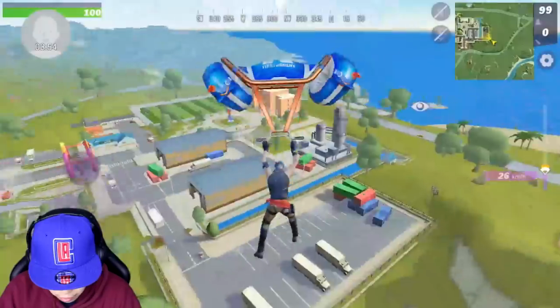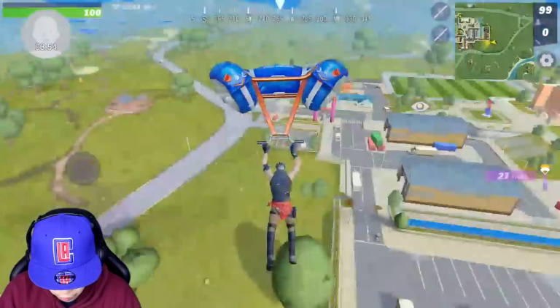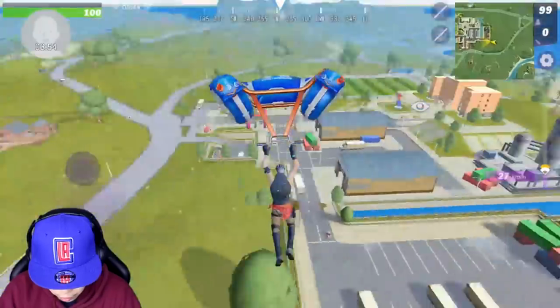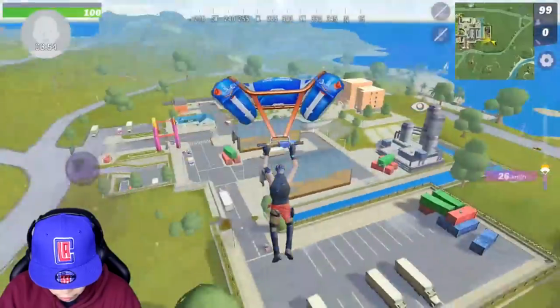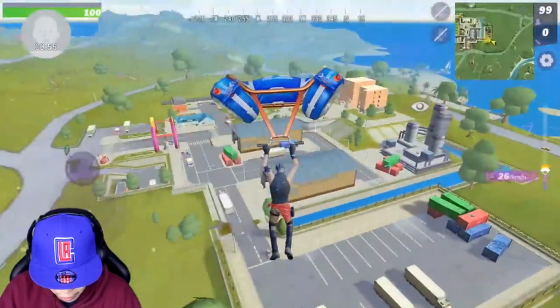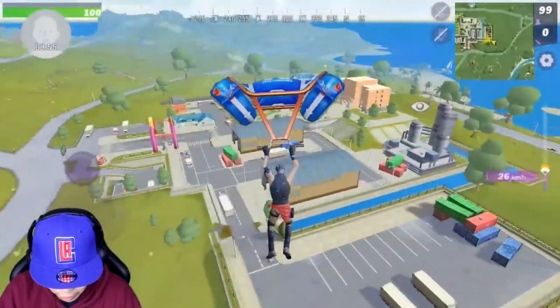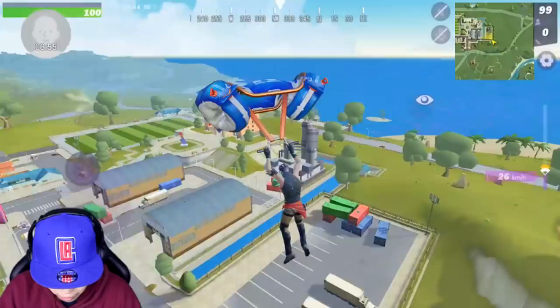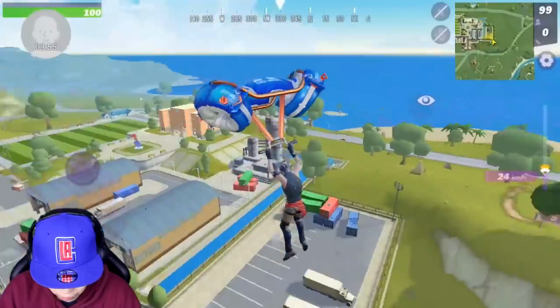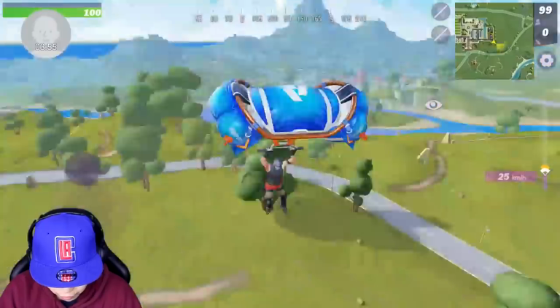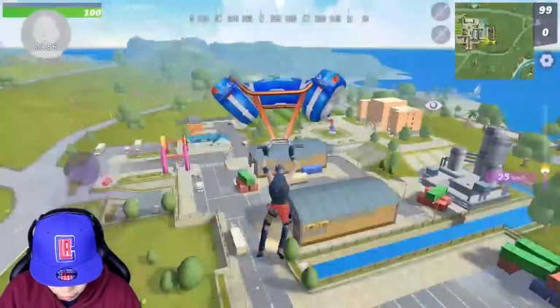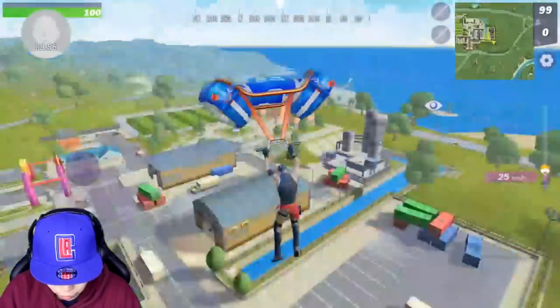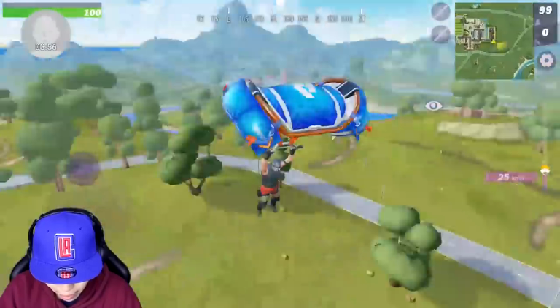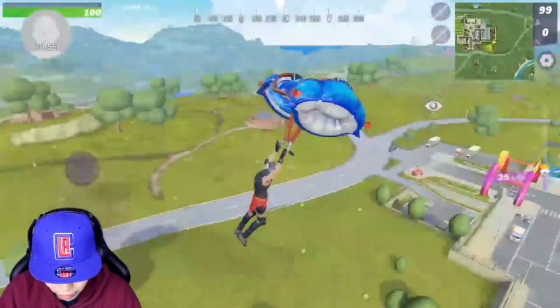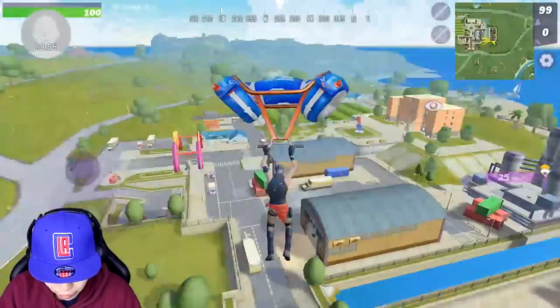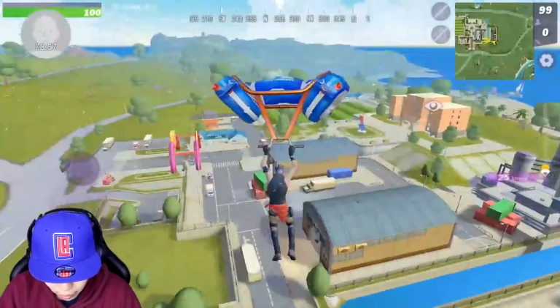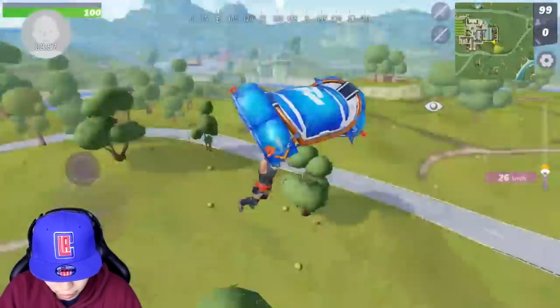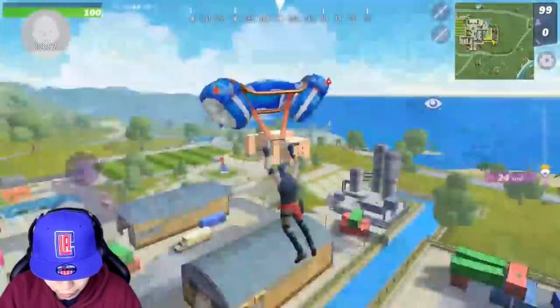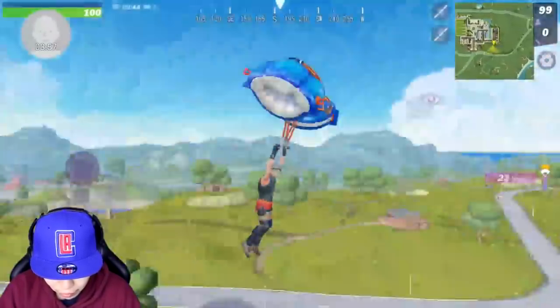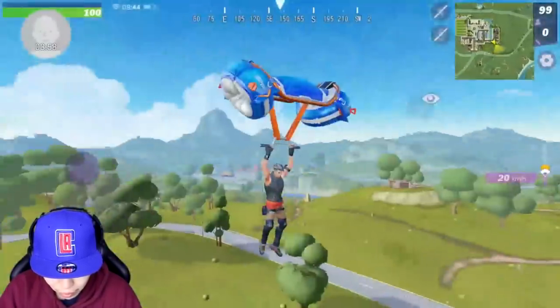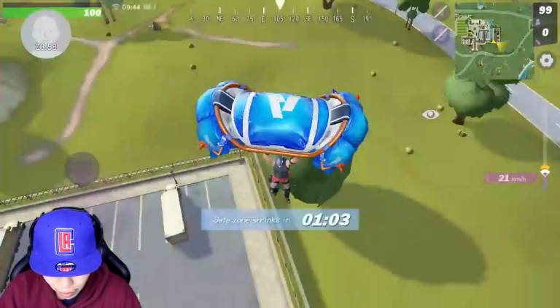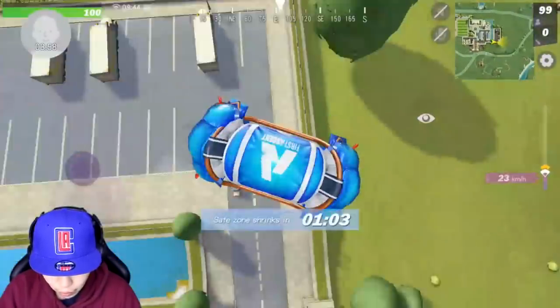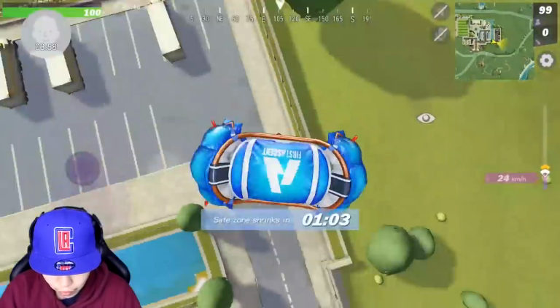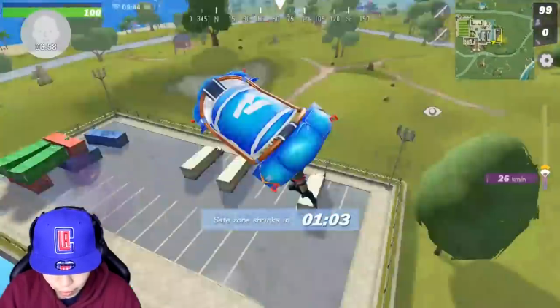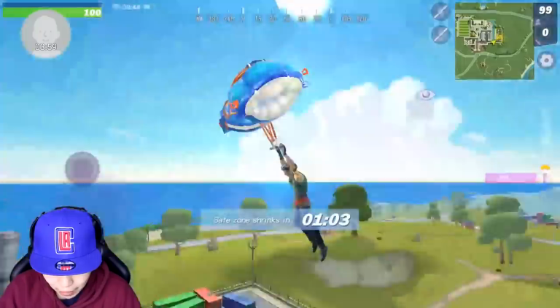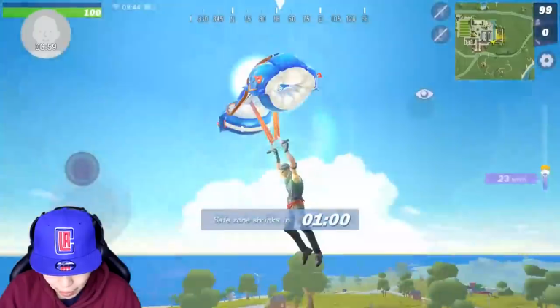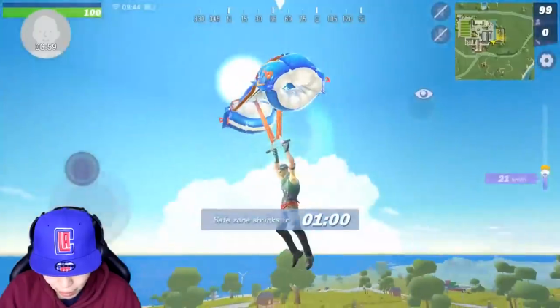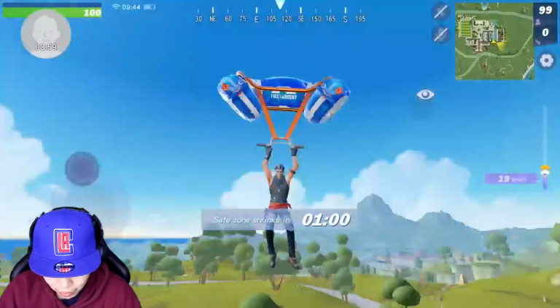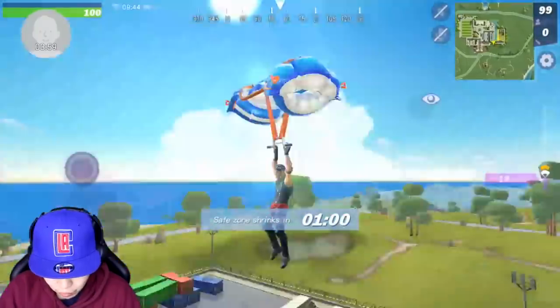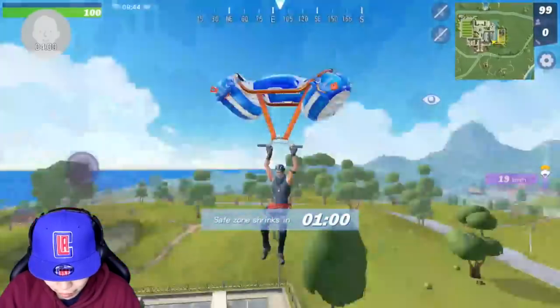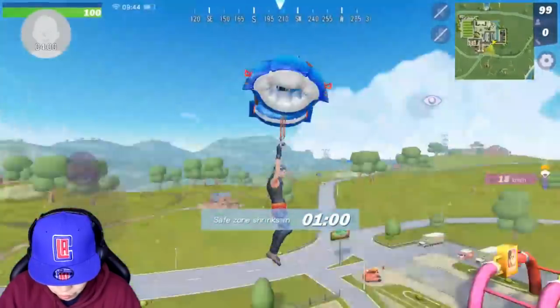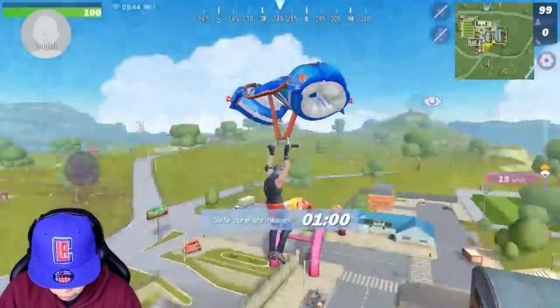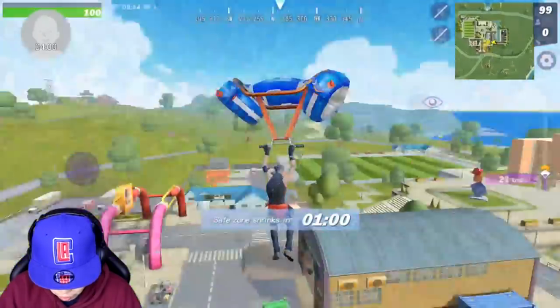Parachuting is very similar to Fortnite if you guys ever played. The building as well. The hammer will be automatically out as you play, so that's actually really cool. How do I compare this to Rules of Survival? I feel like it's a completely different game because the building part of the game is actually really important.